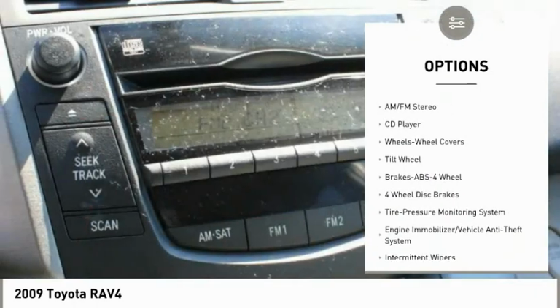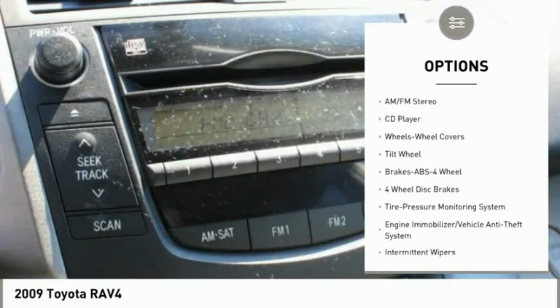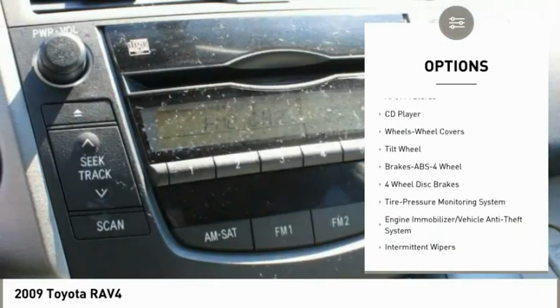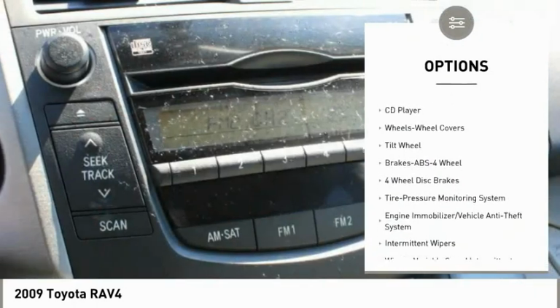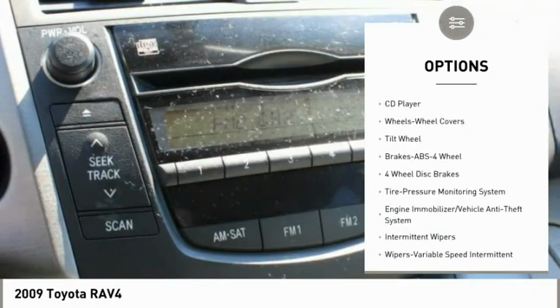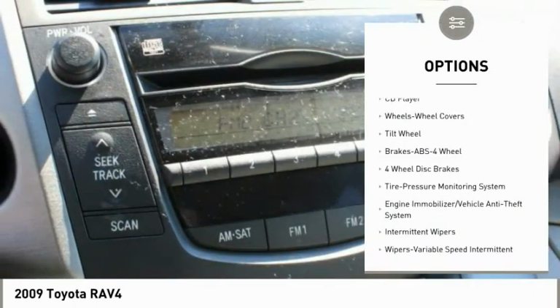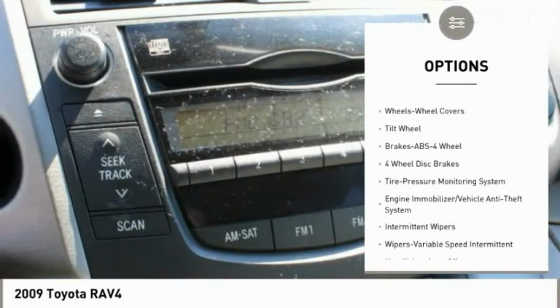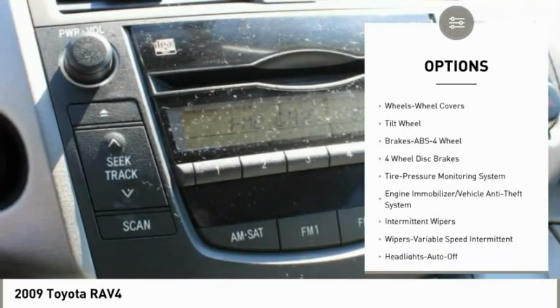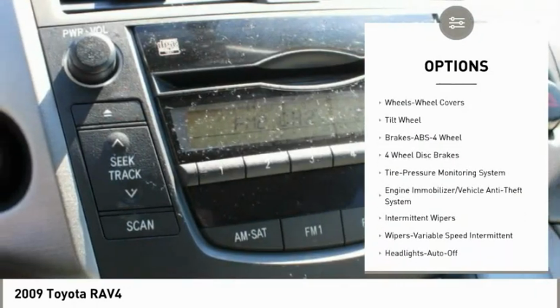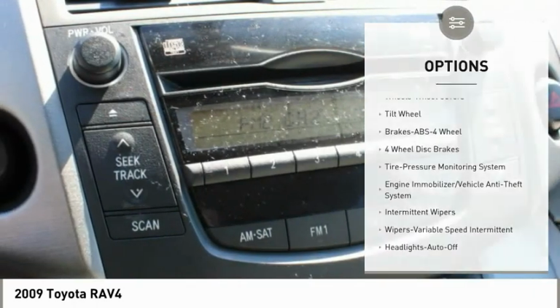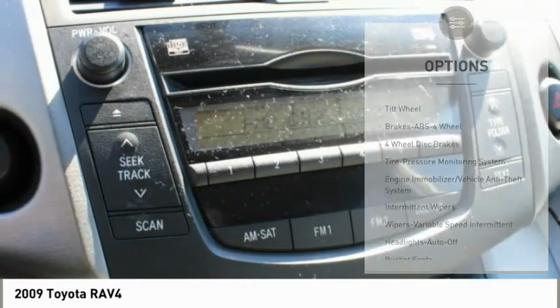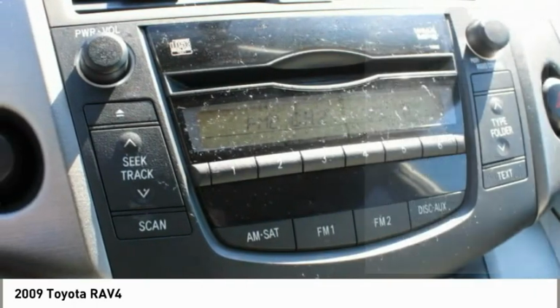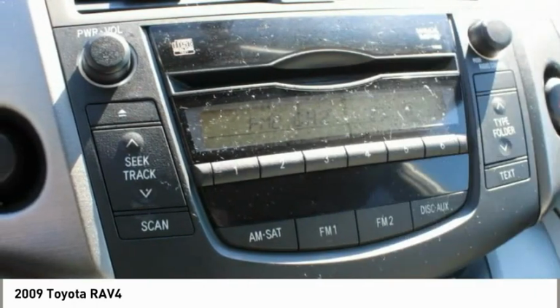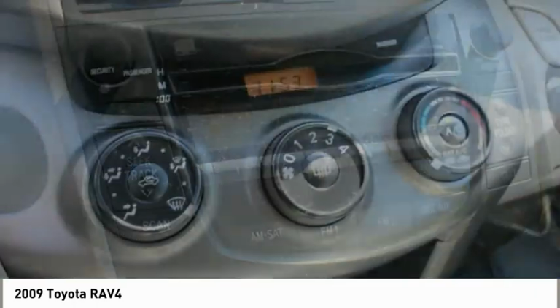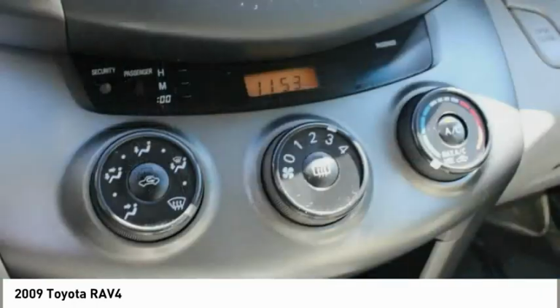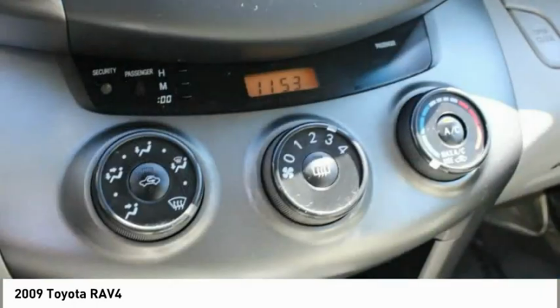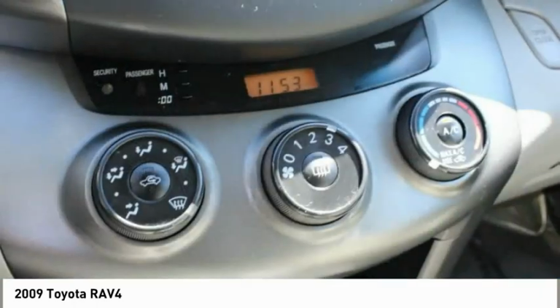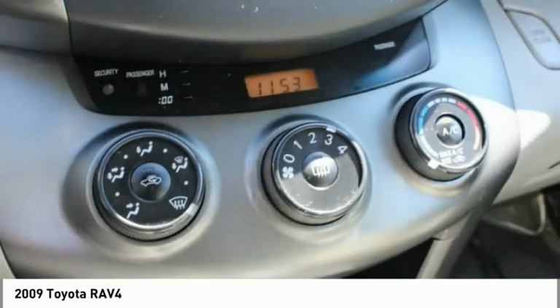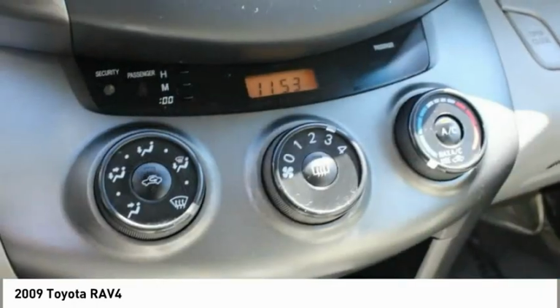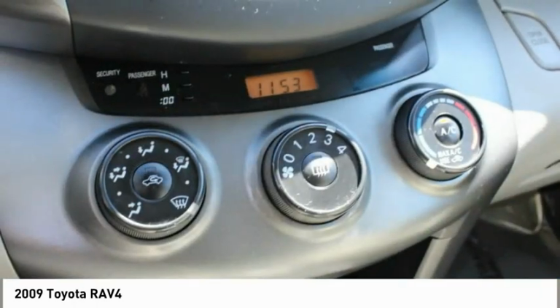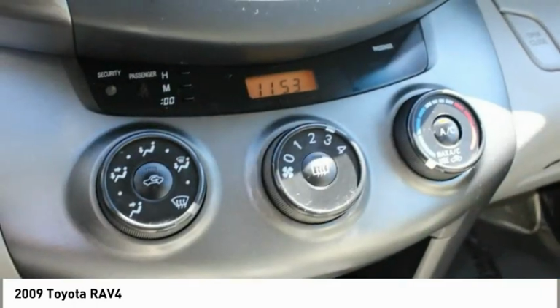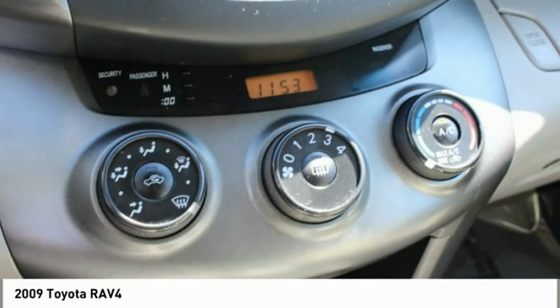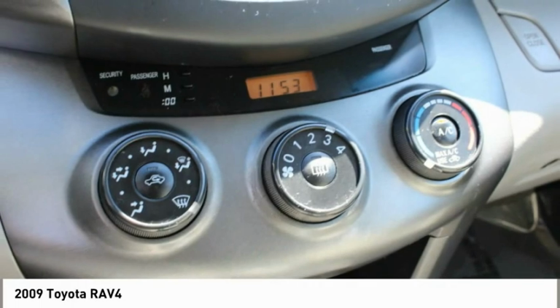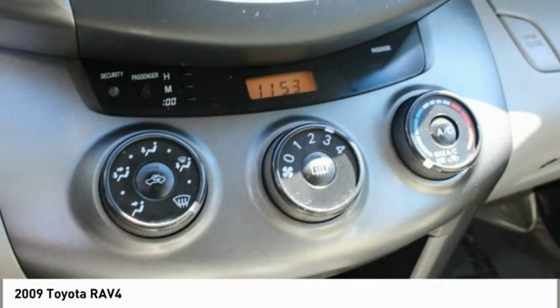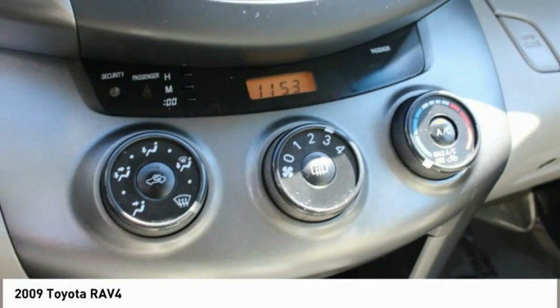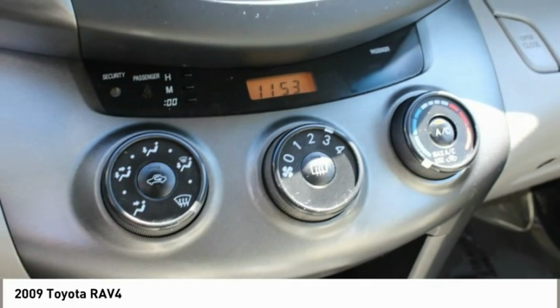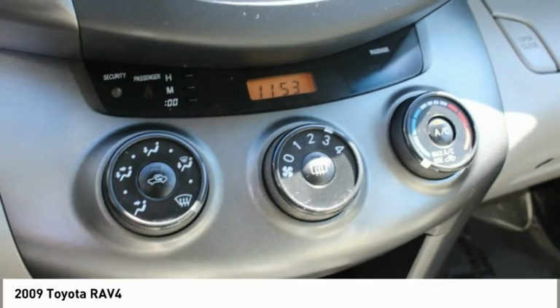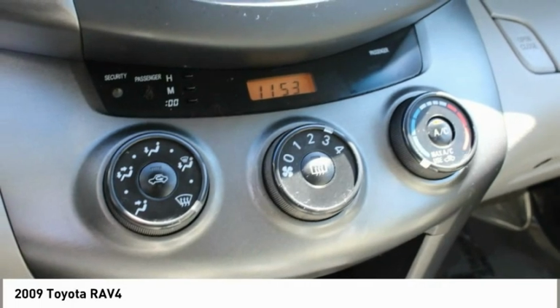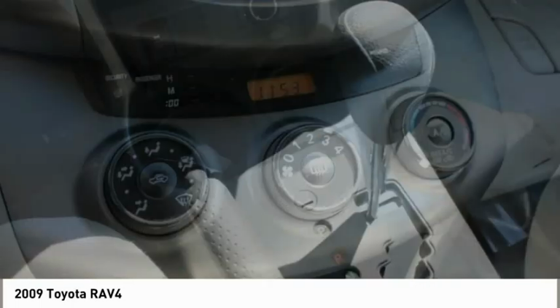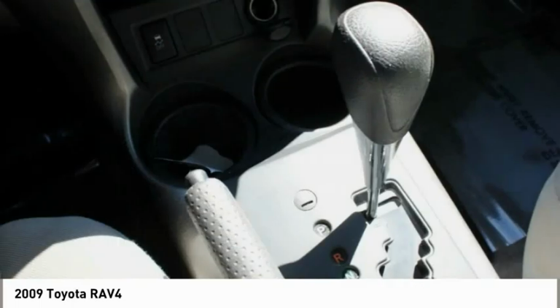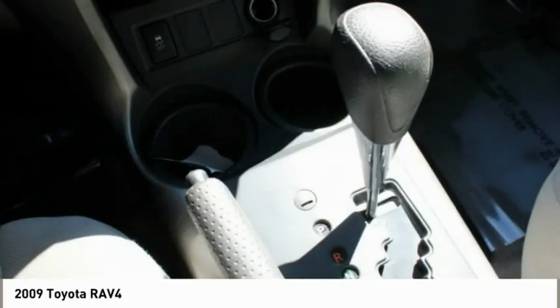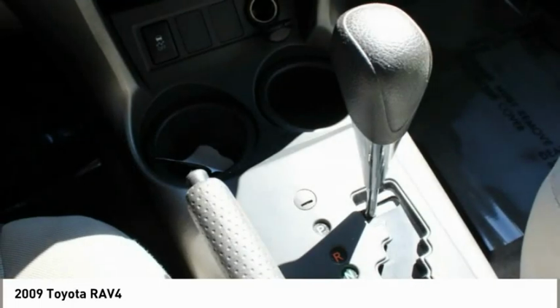Mirror memory, steering wheel controls, cruise control, child safety locks, power door locks.